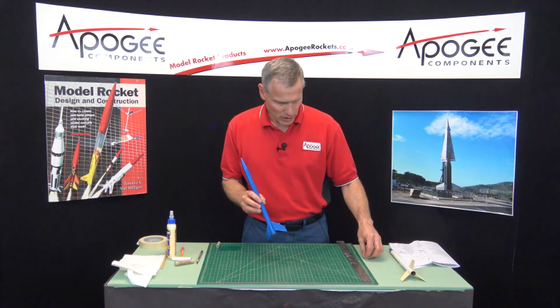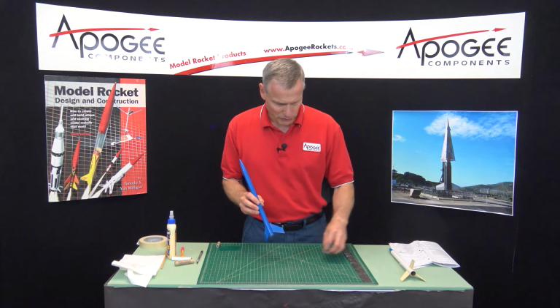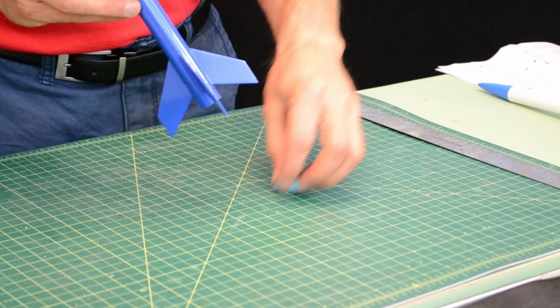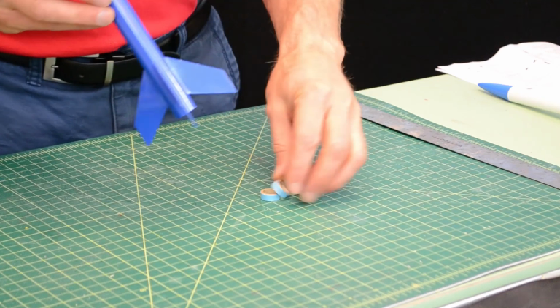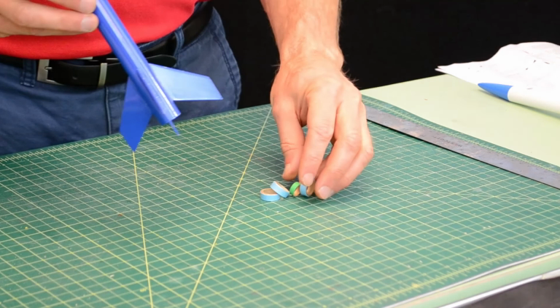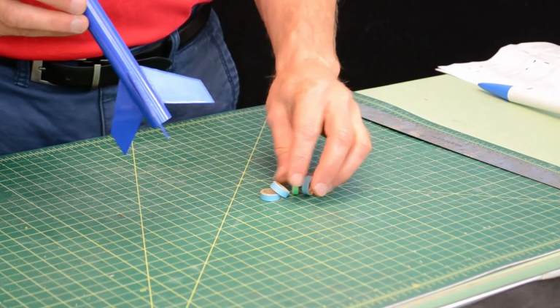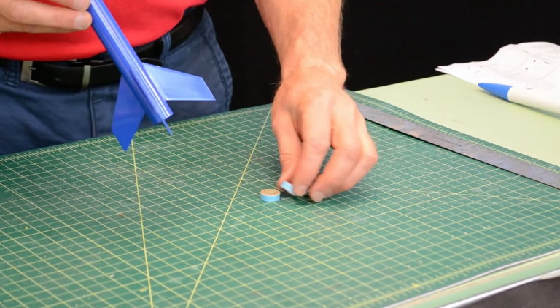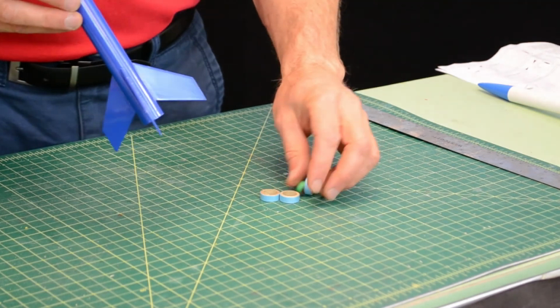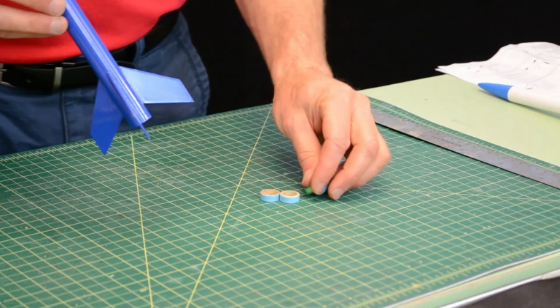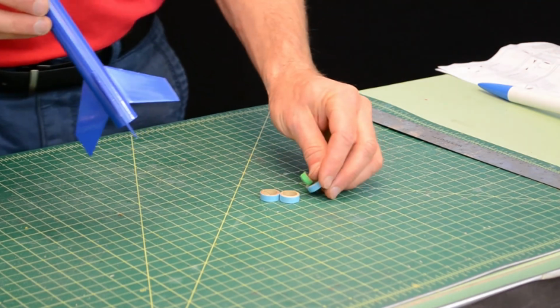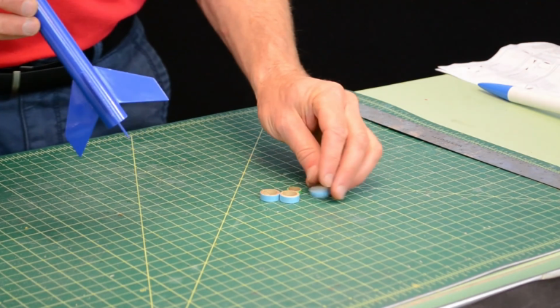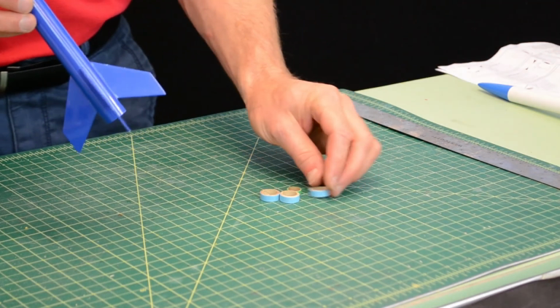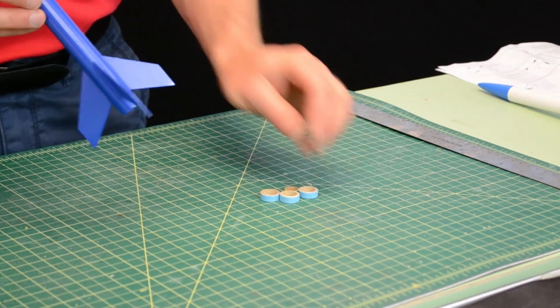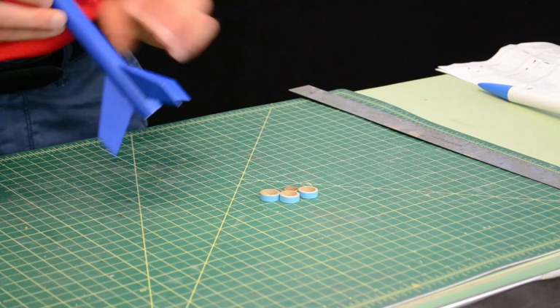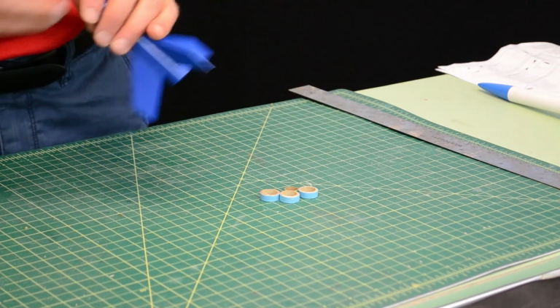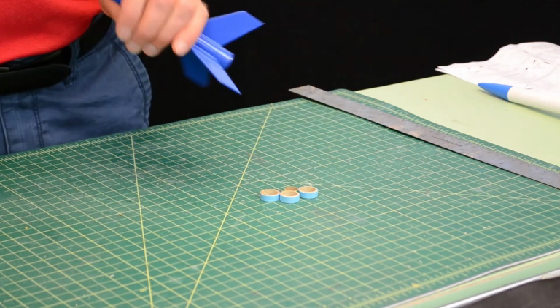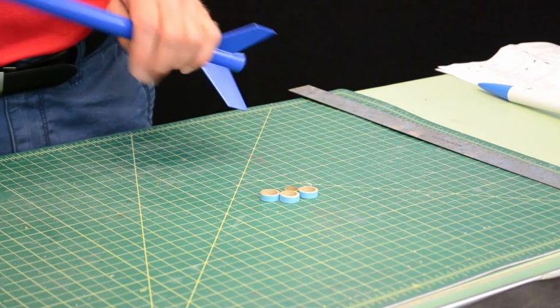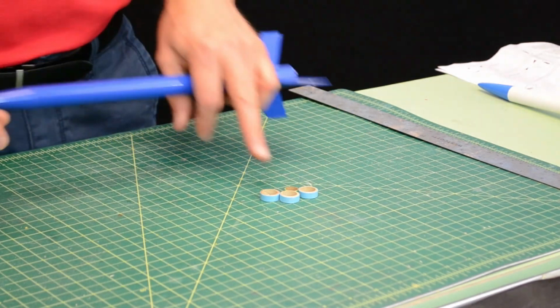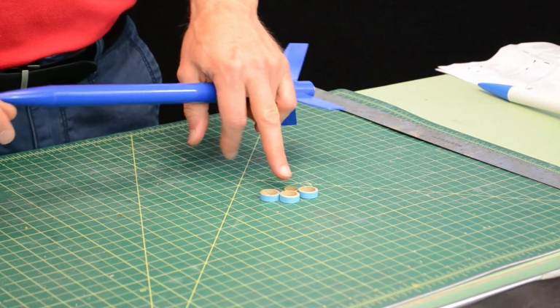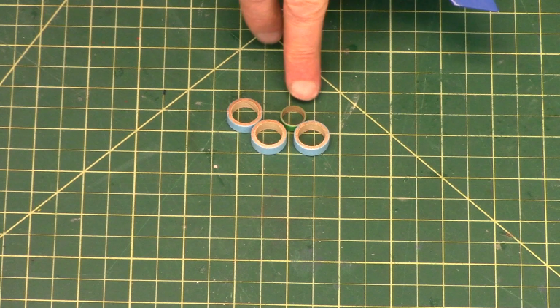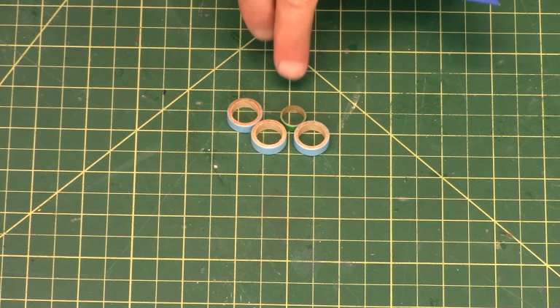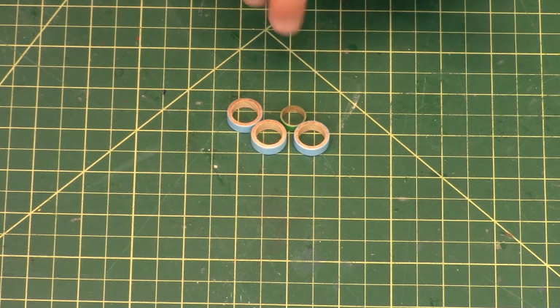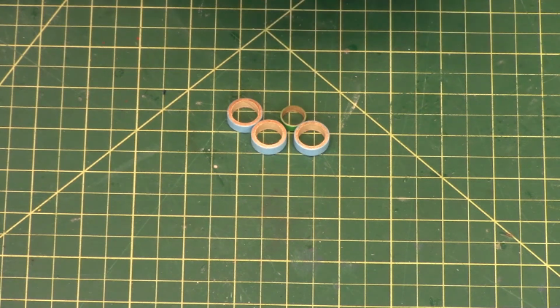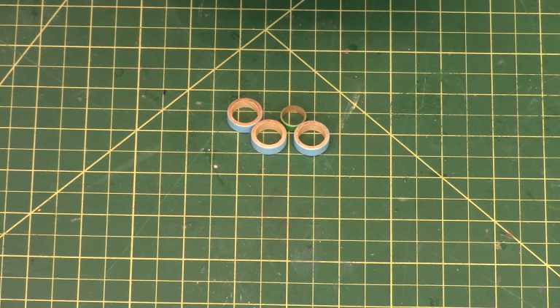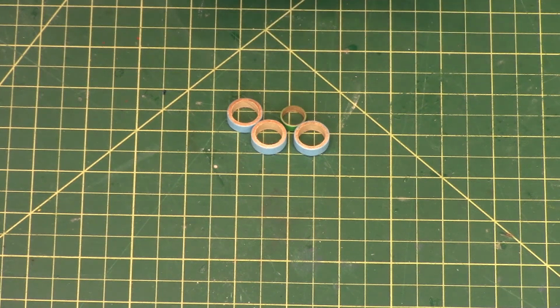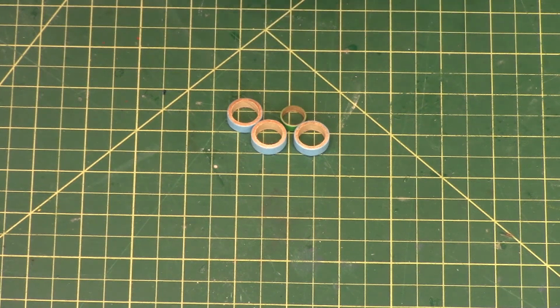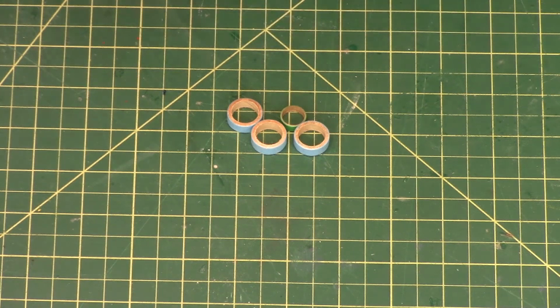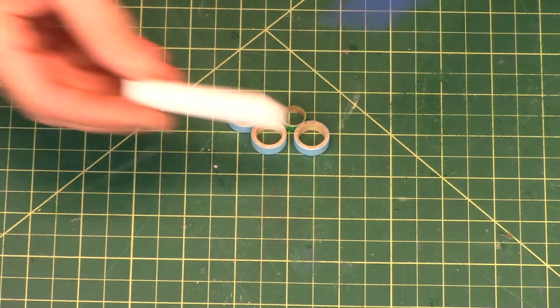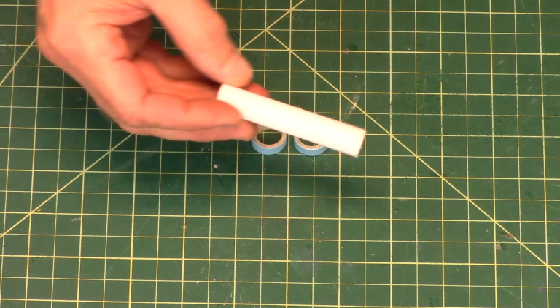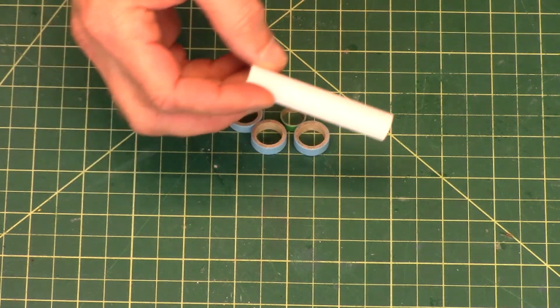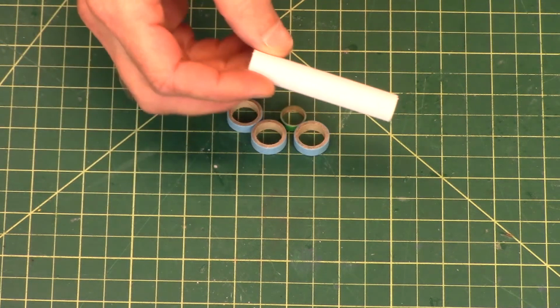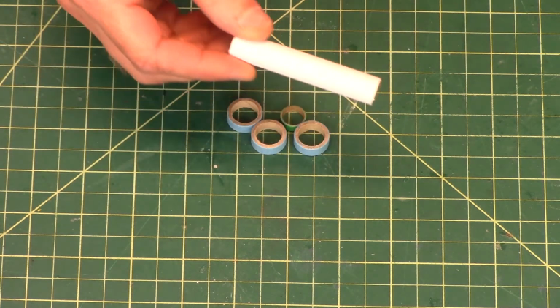For that you're going to need the remaining three blue centering rings, the green ring, and the engine mount tube.